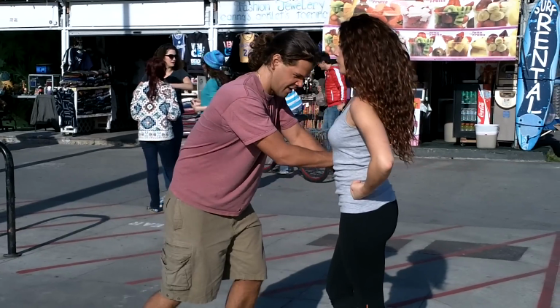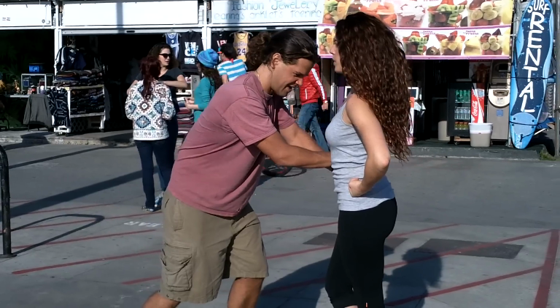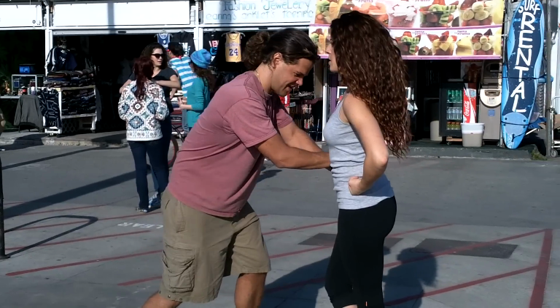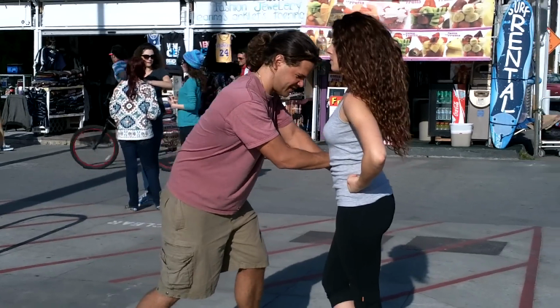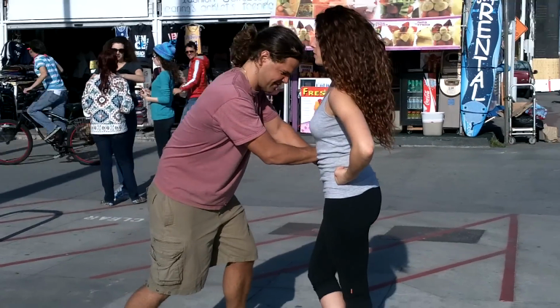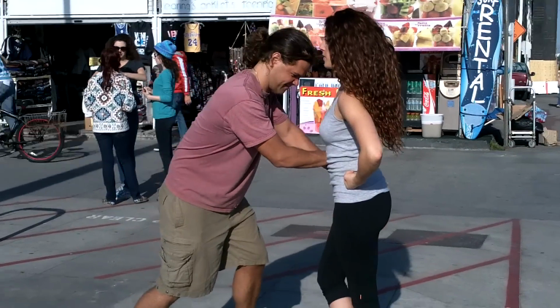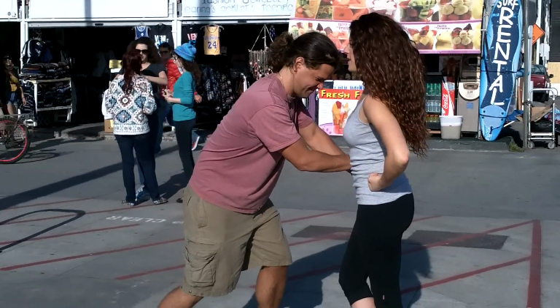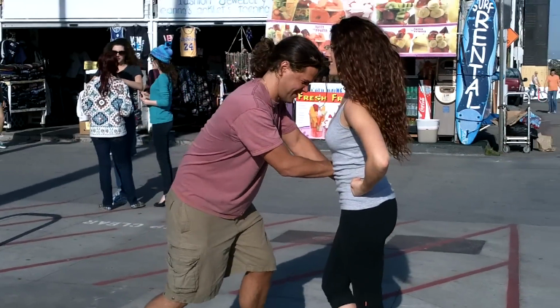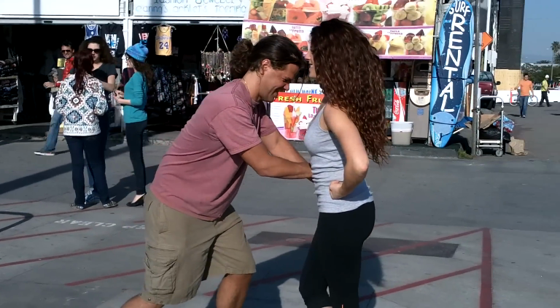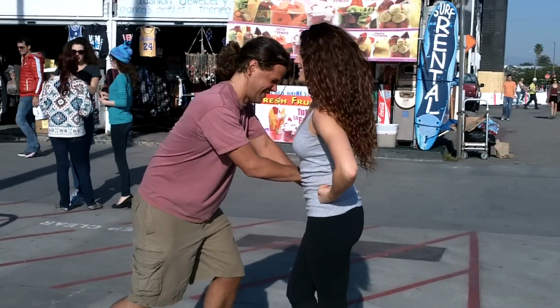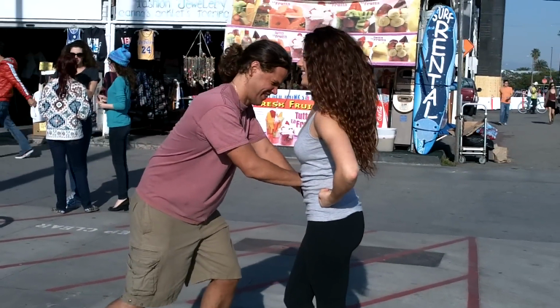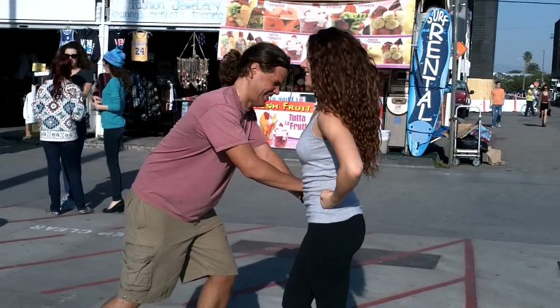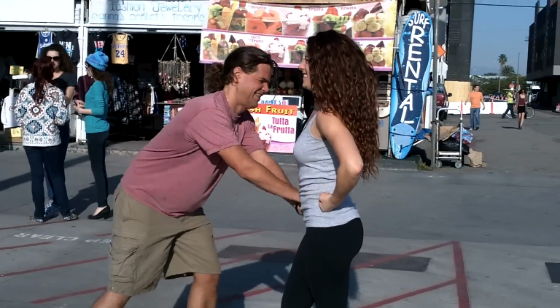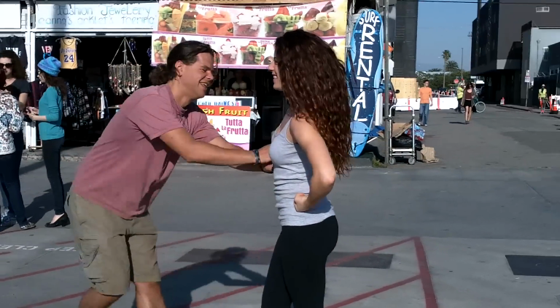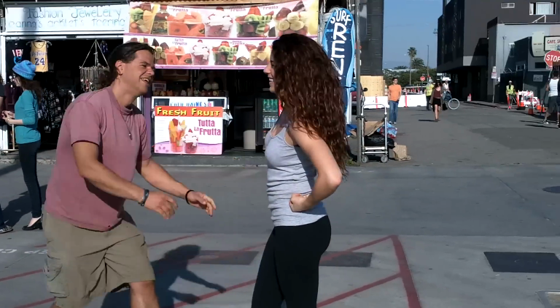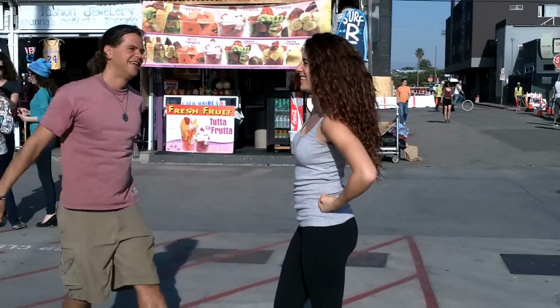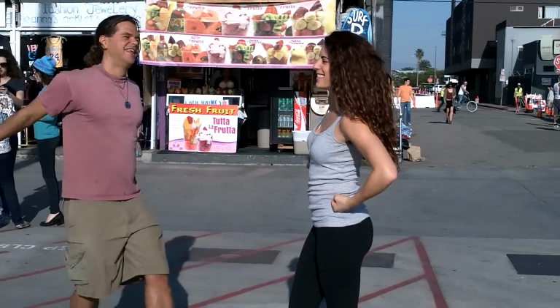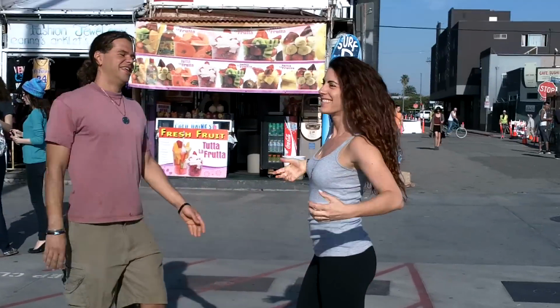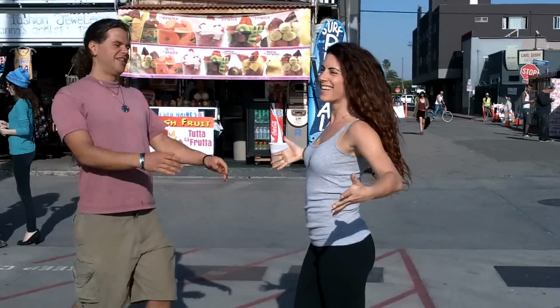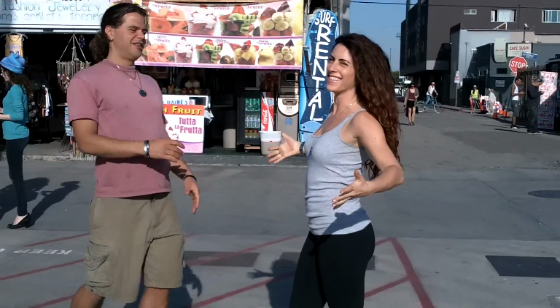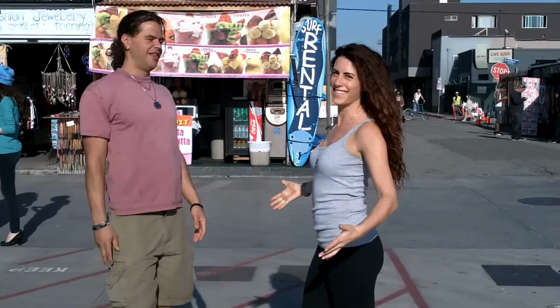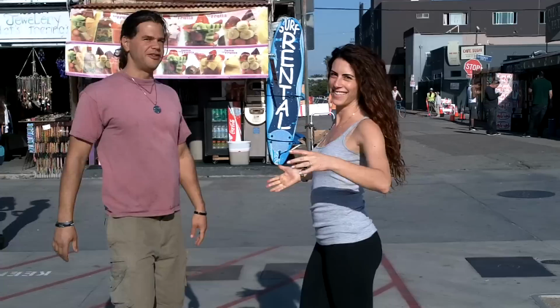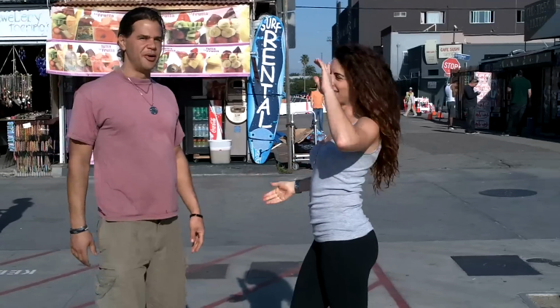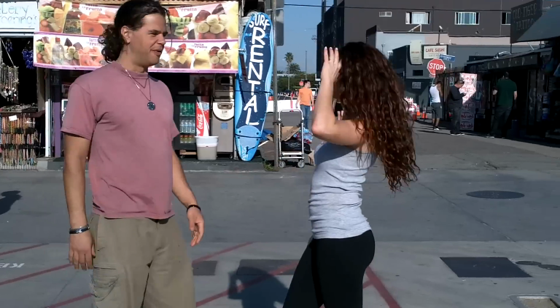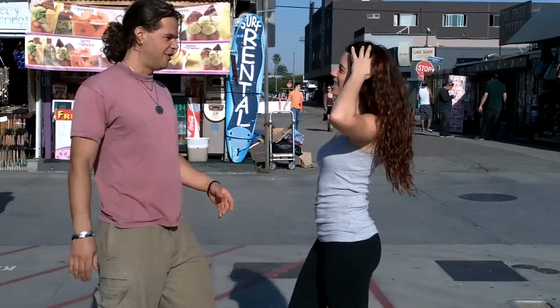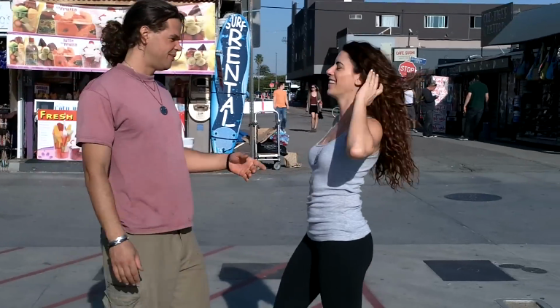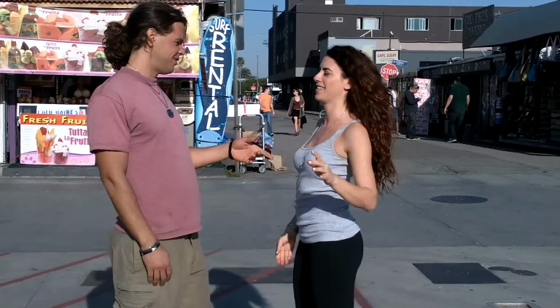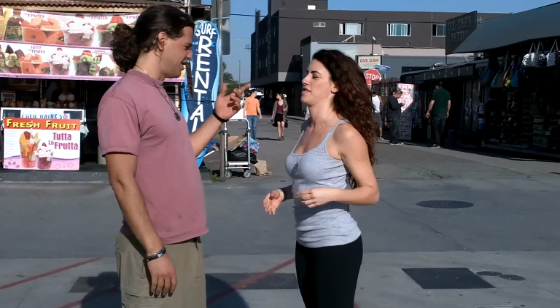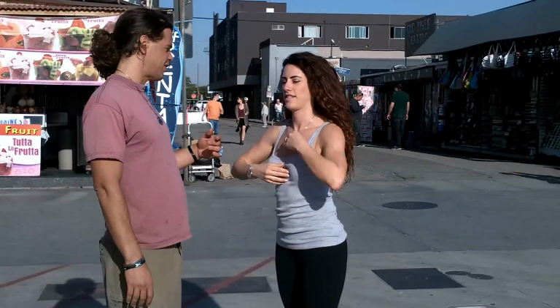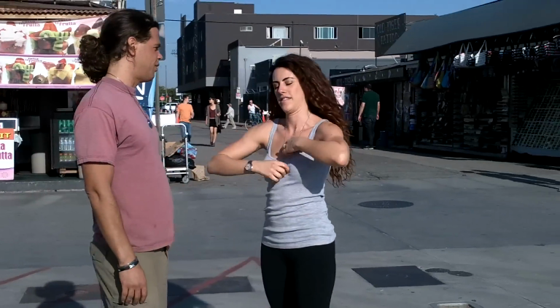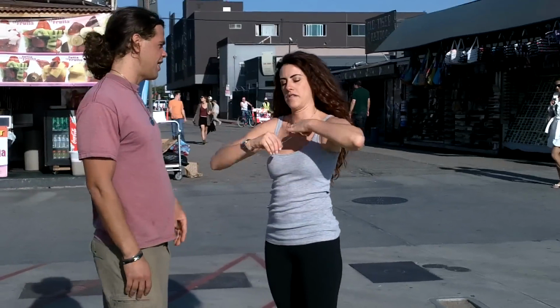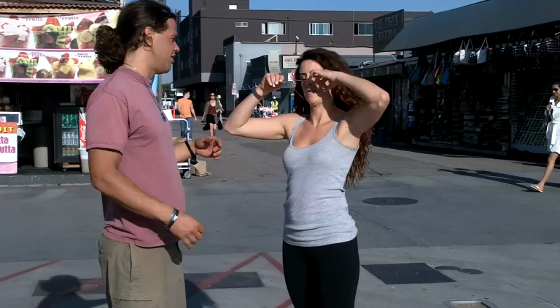Alright. Nice. It's like a totem pole. Now let's try it without.